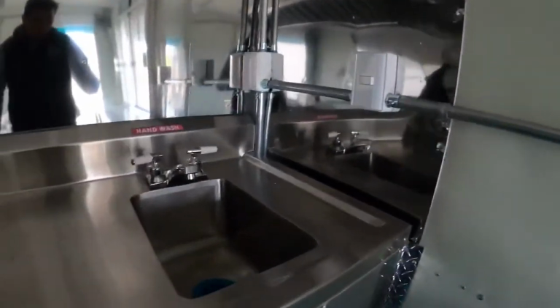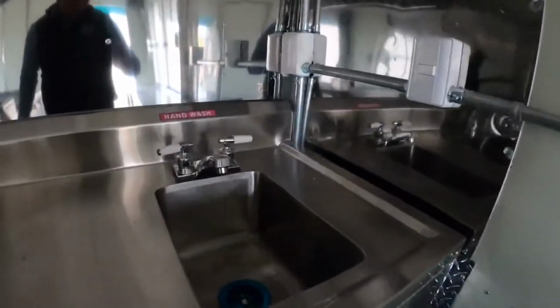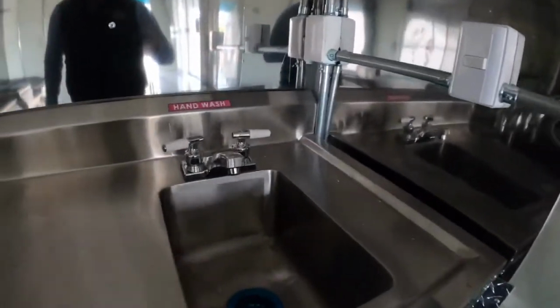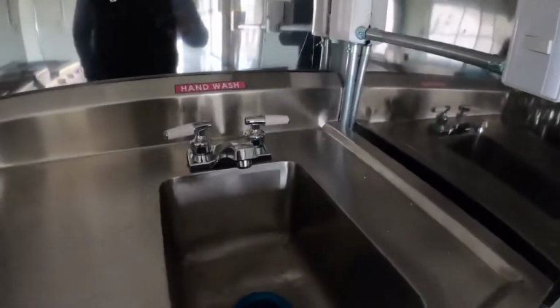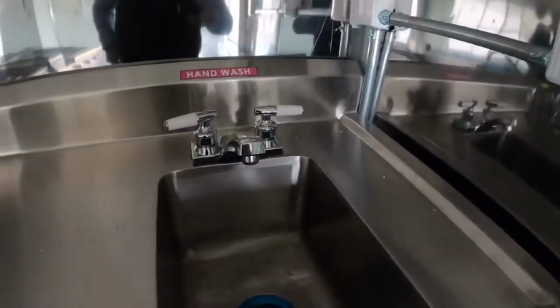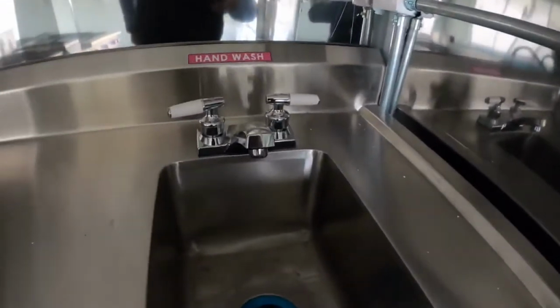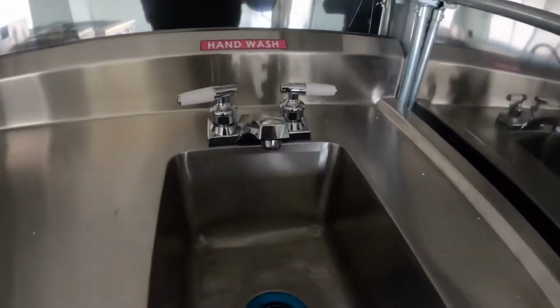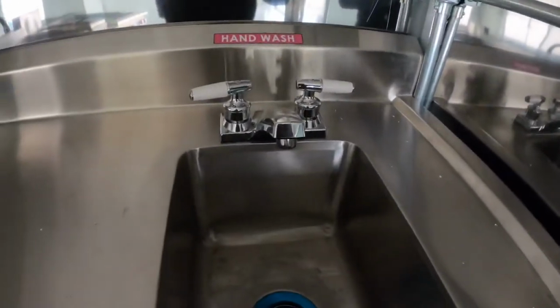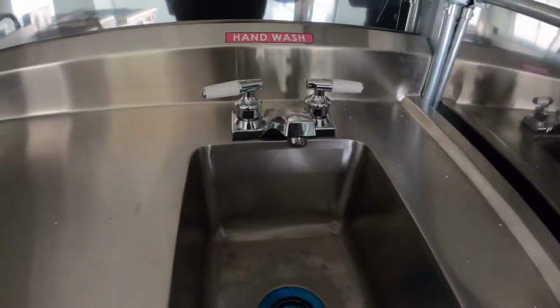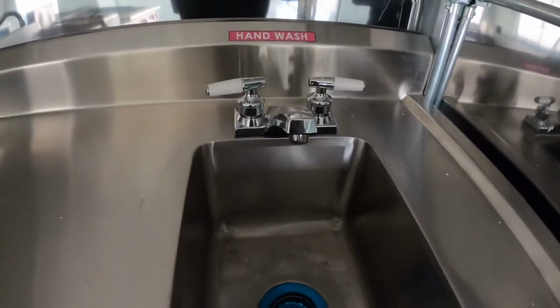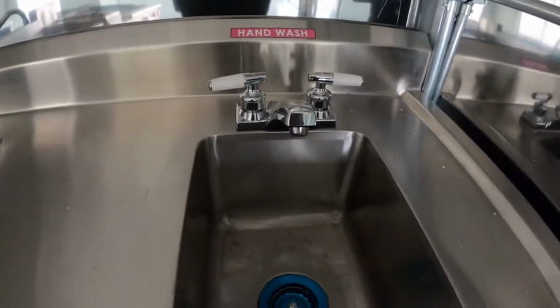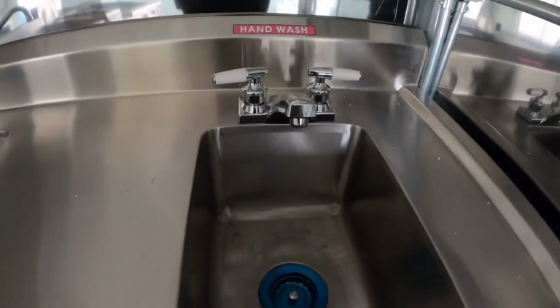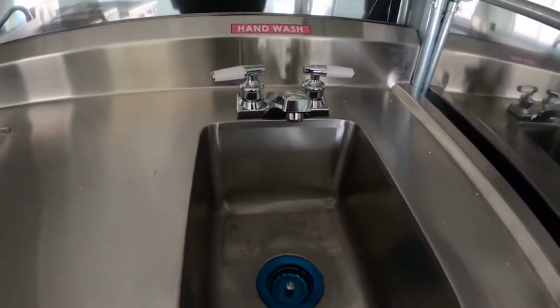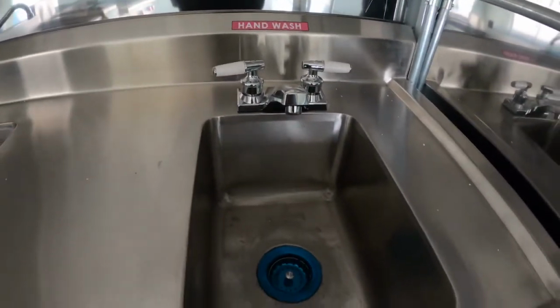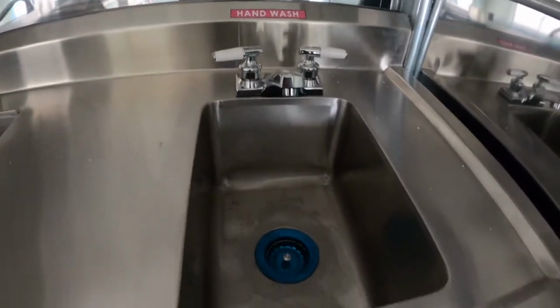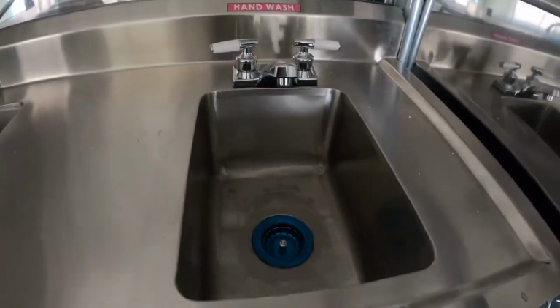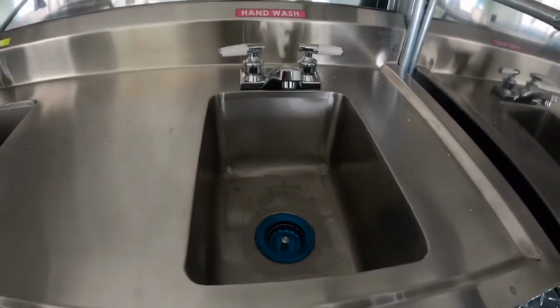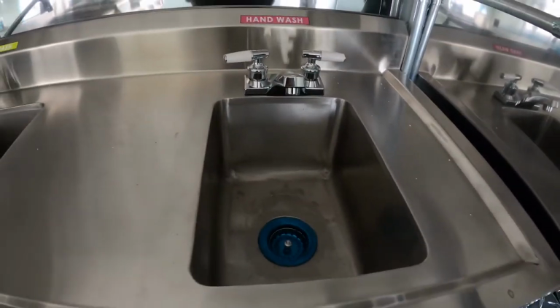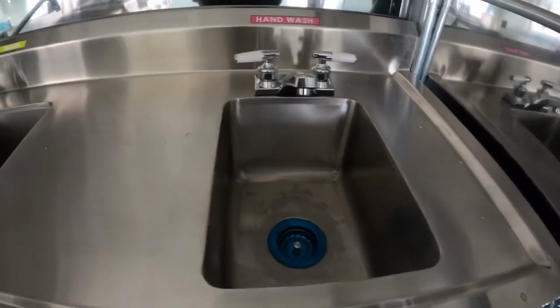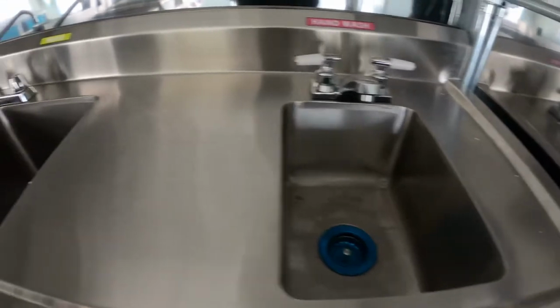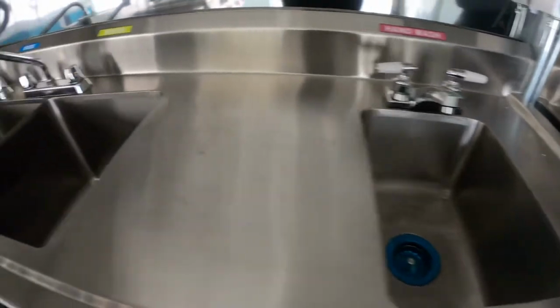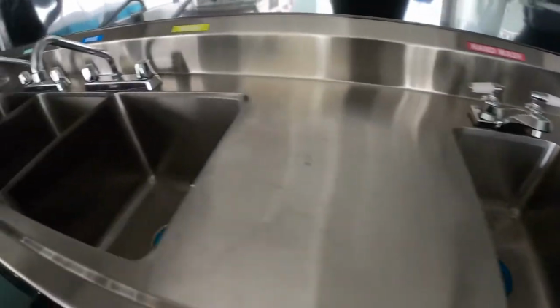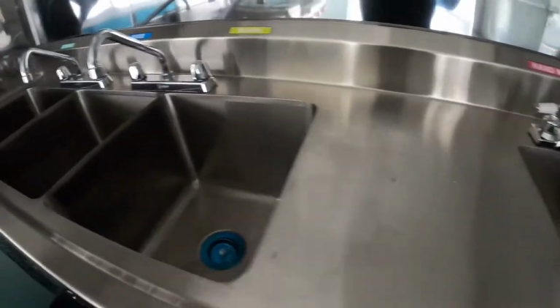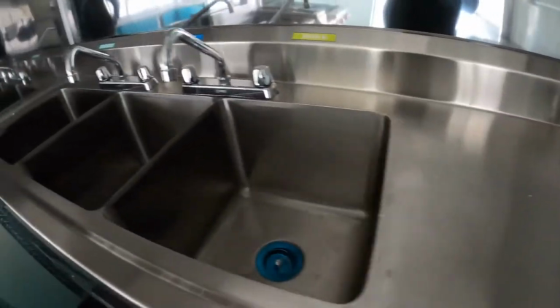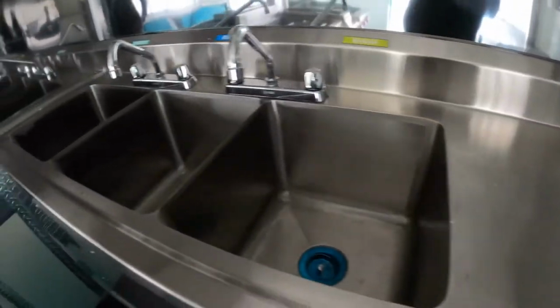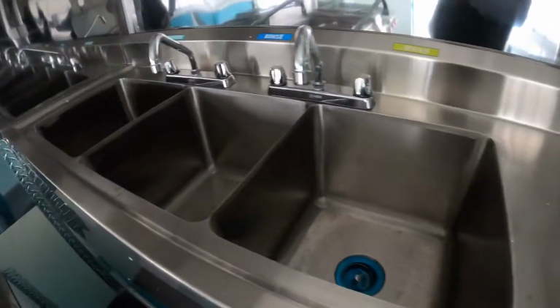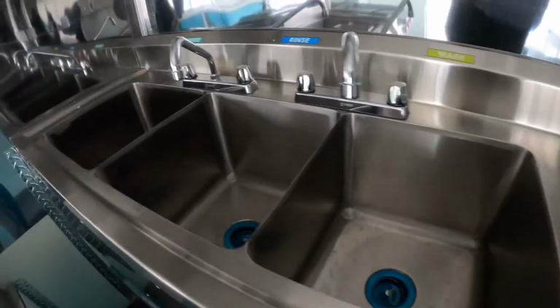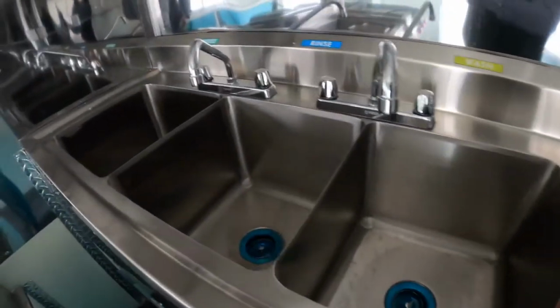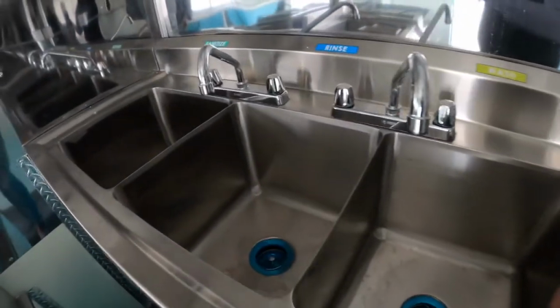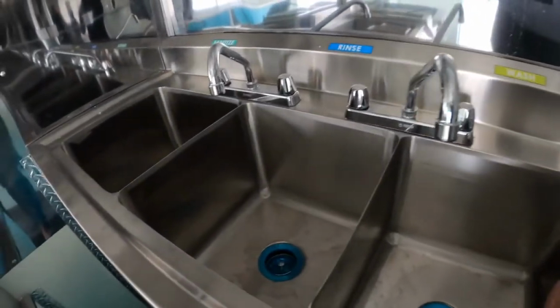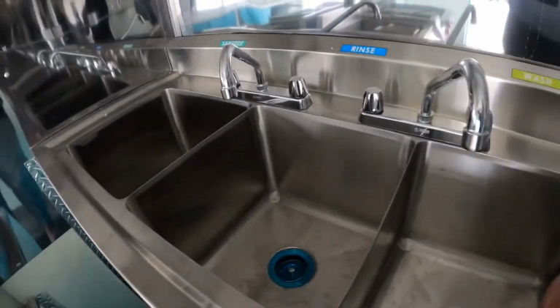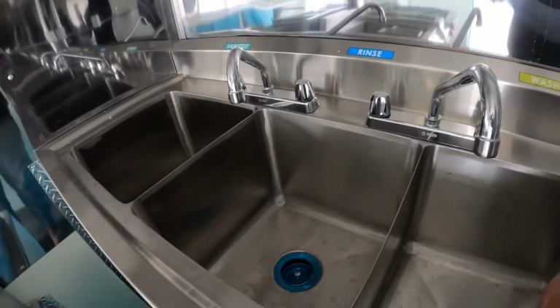Your hand-washing bay right here — wash, rinse, and sanitize.